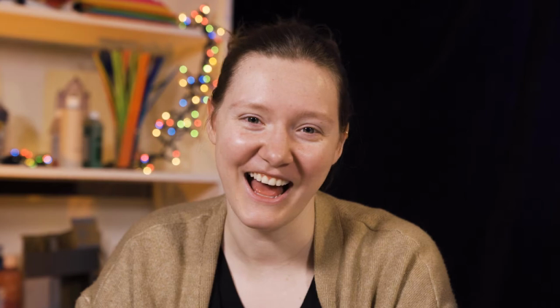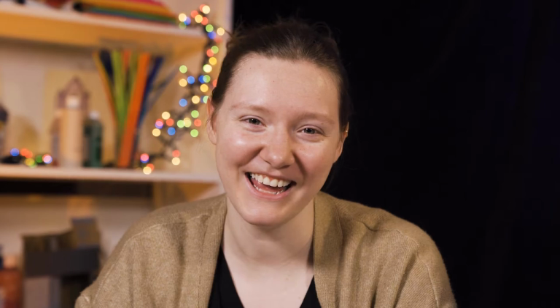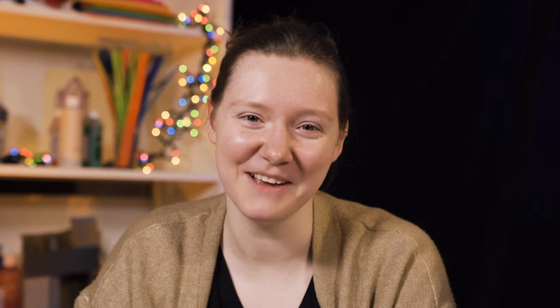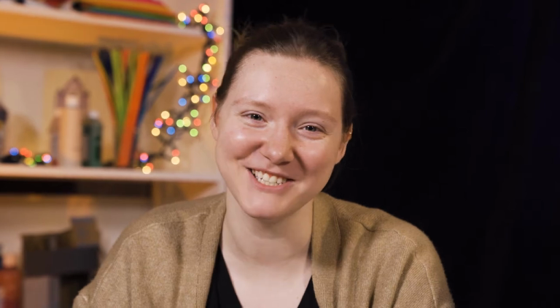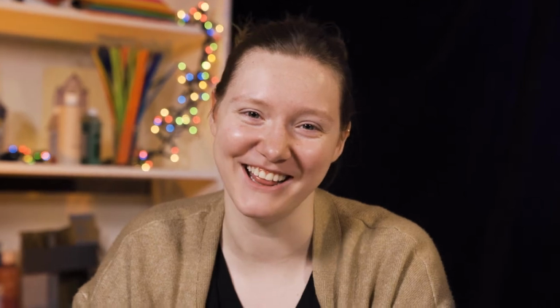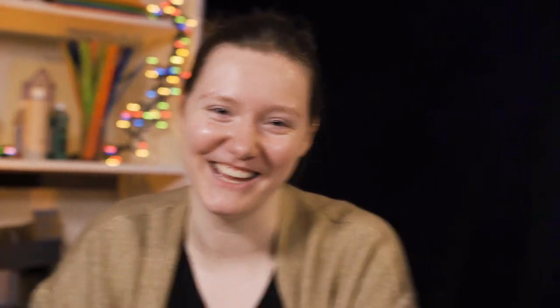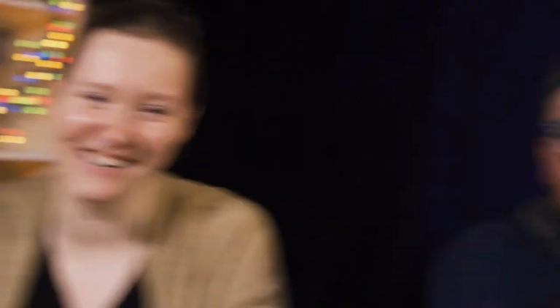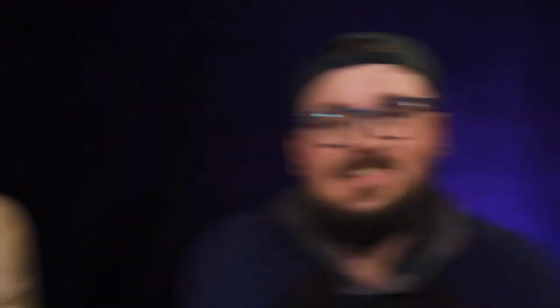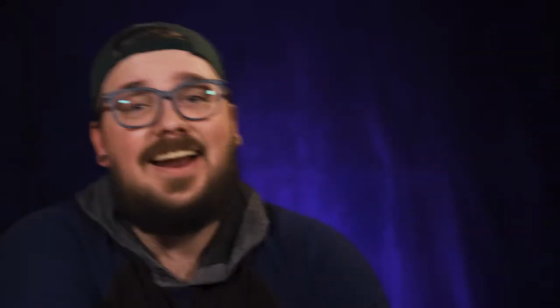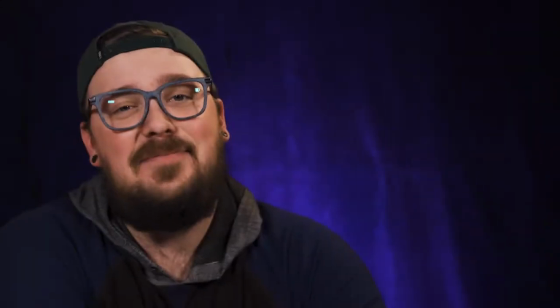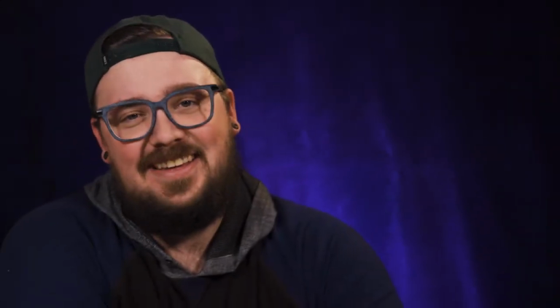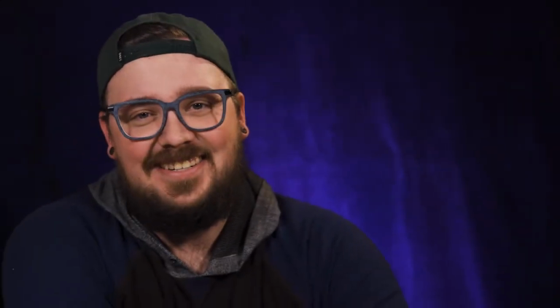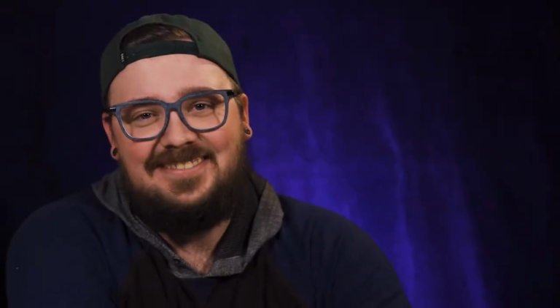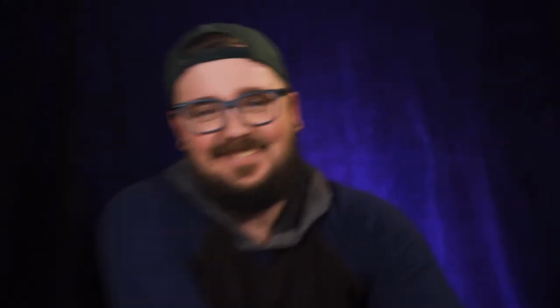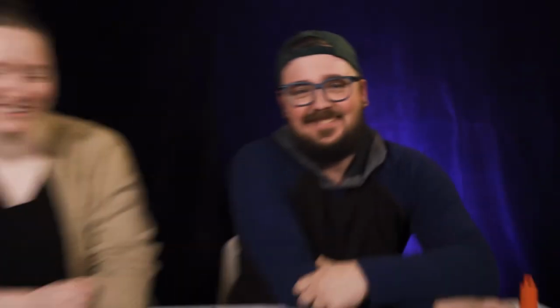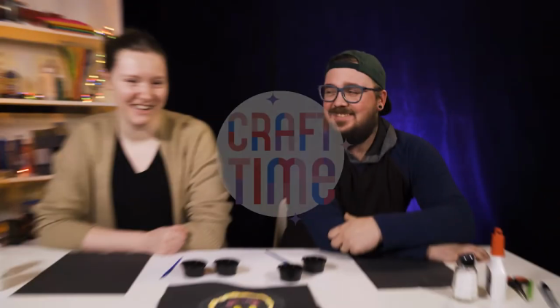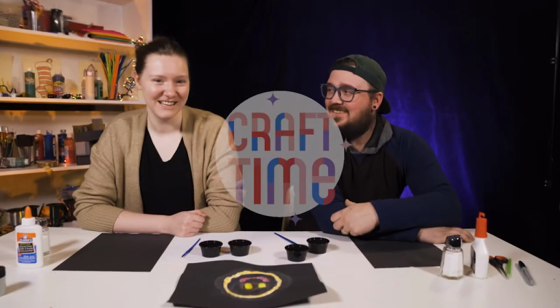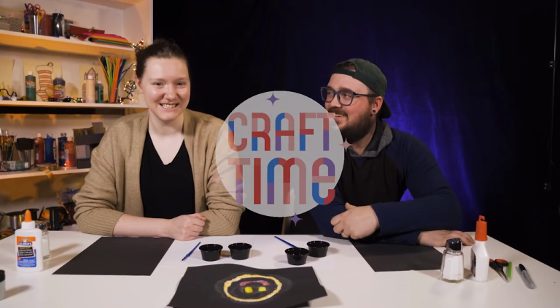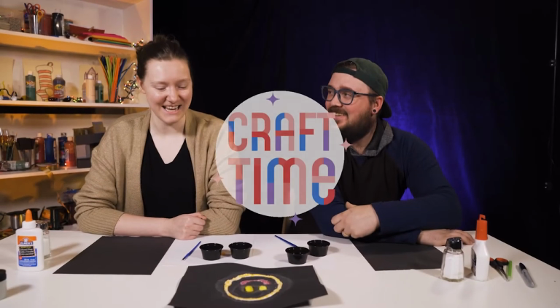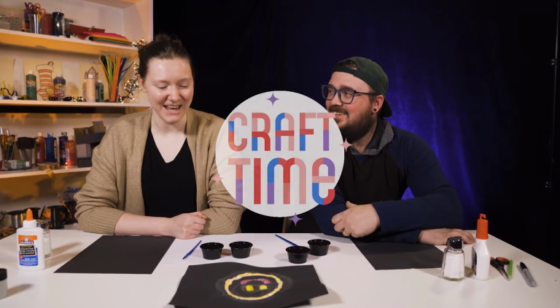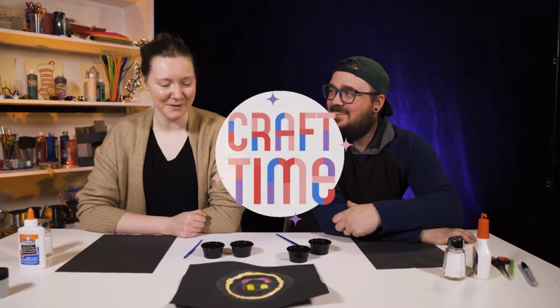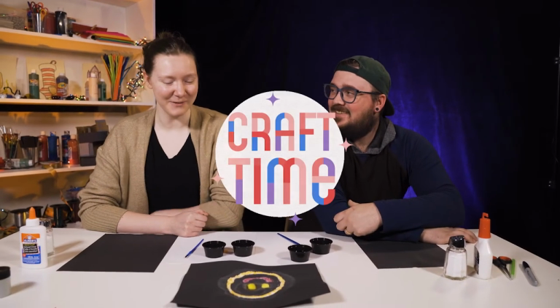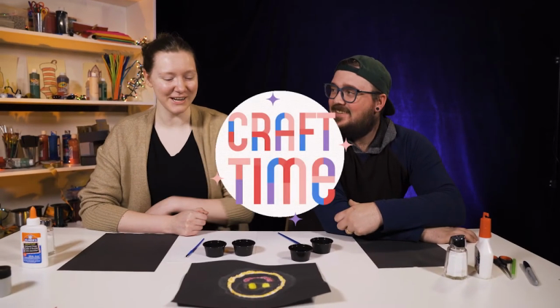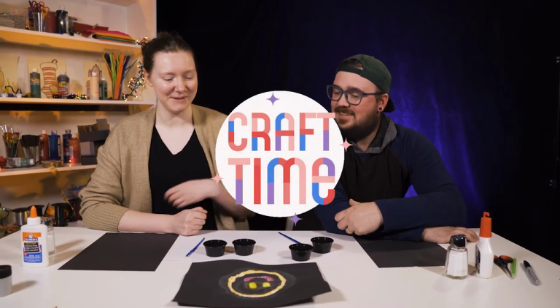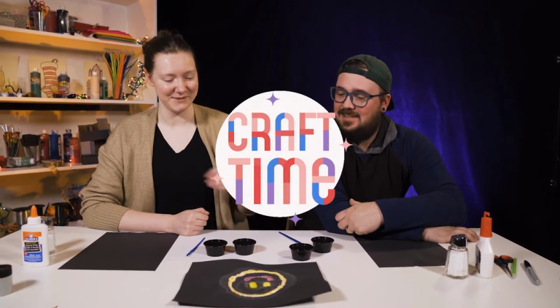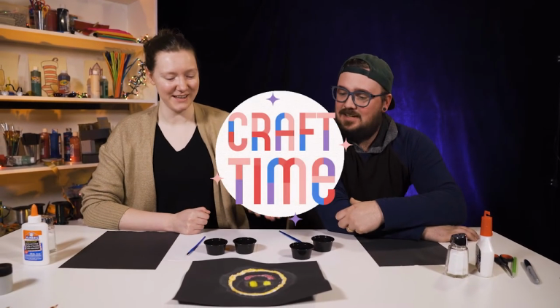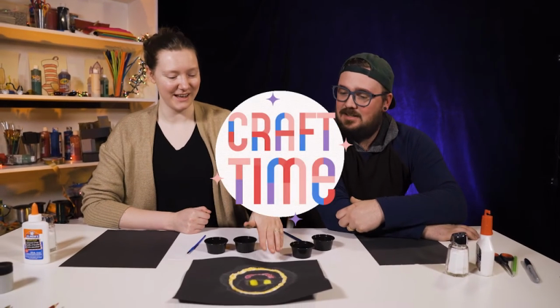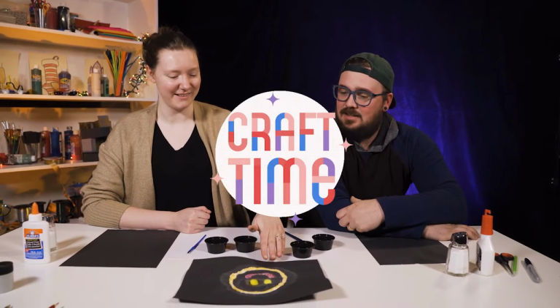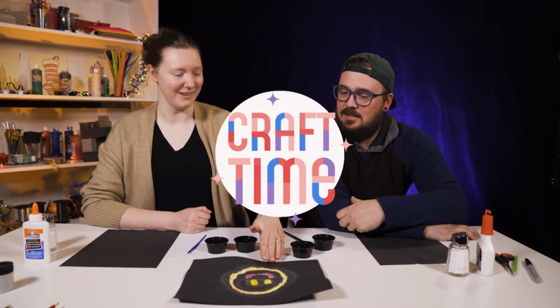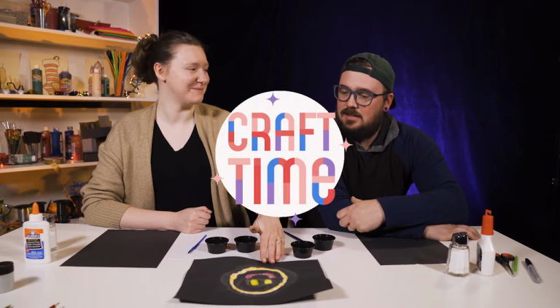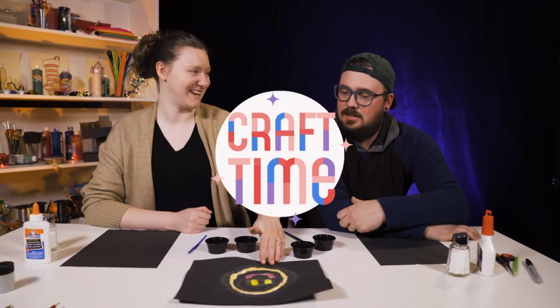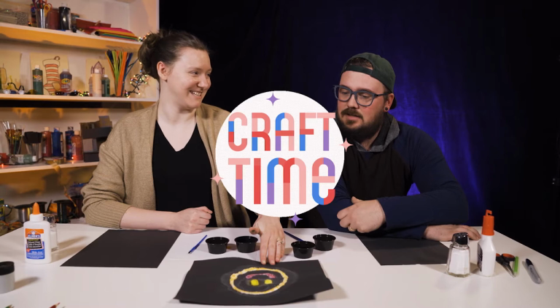Hi, I'm Jillian. And I'm Ethan. Today we're going to be doing a salt painting.